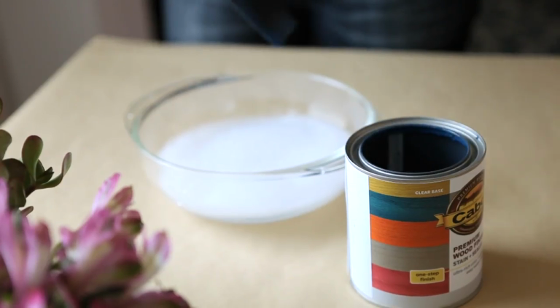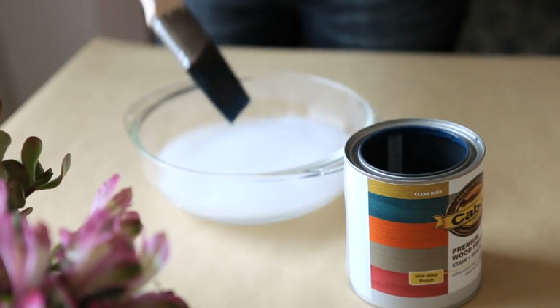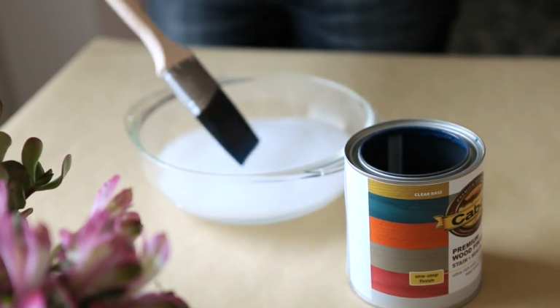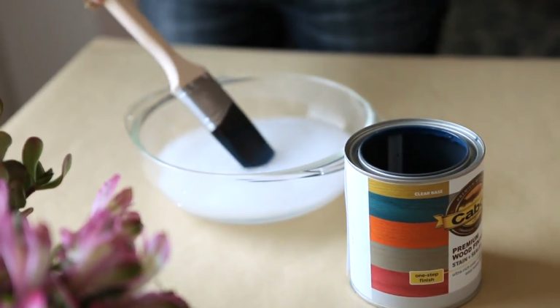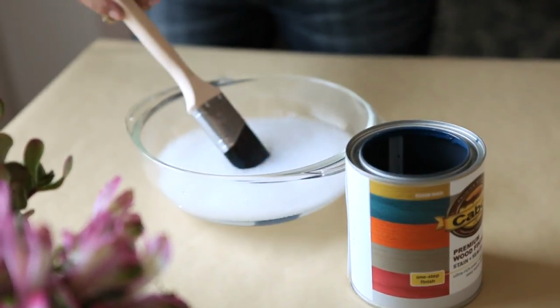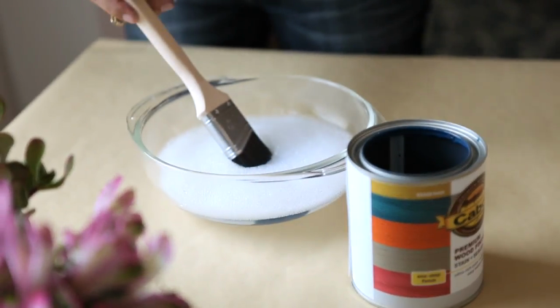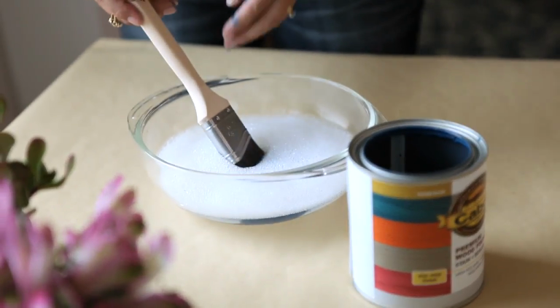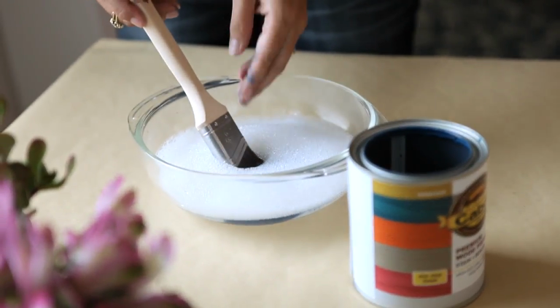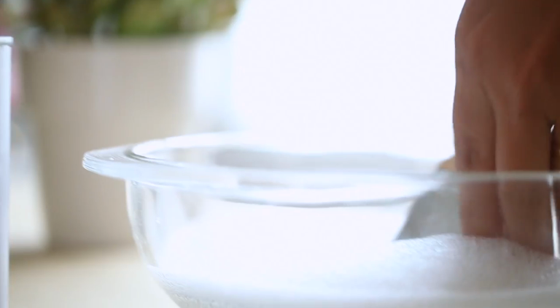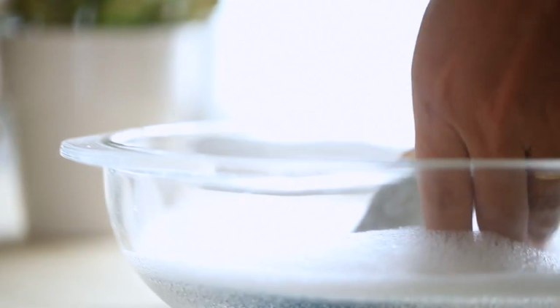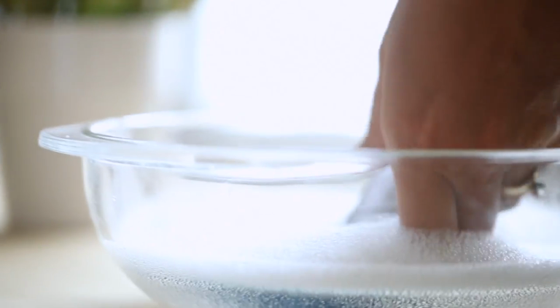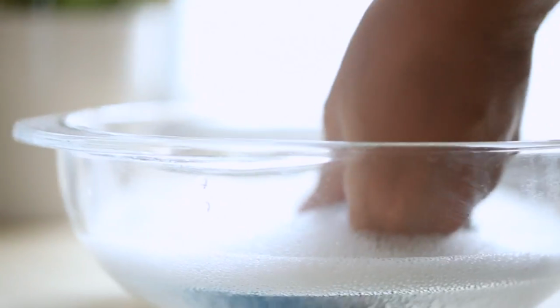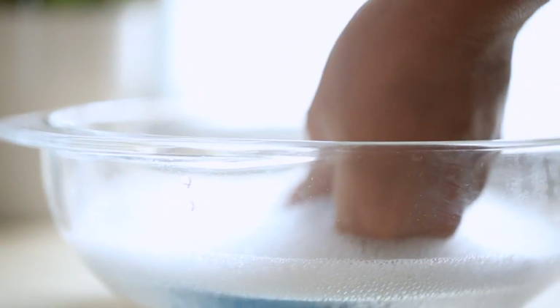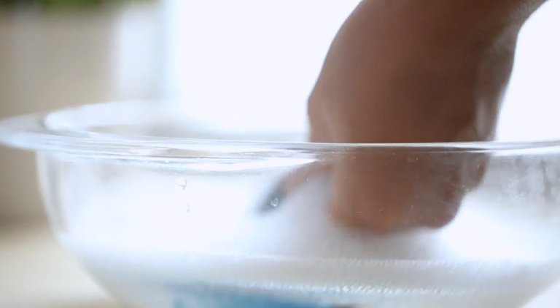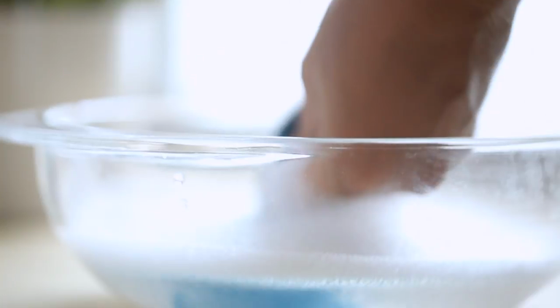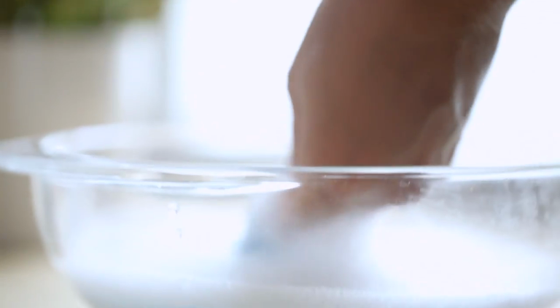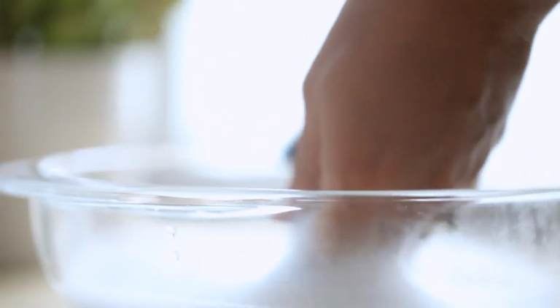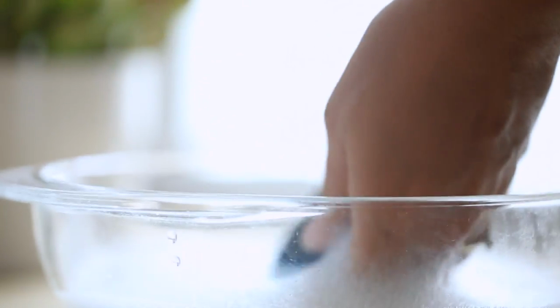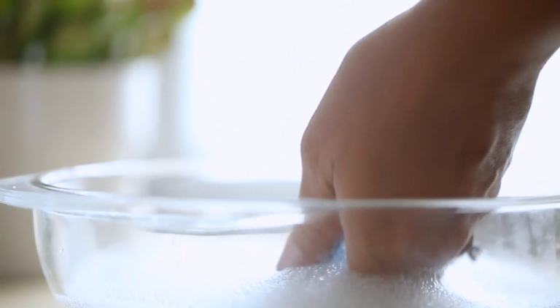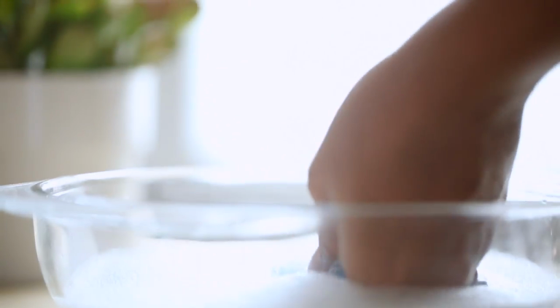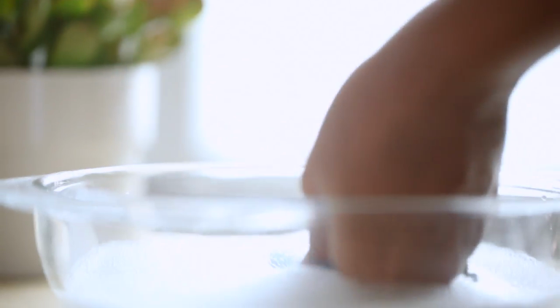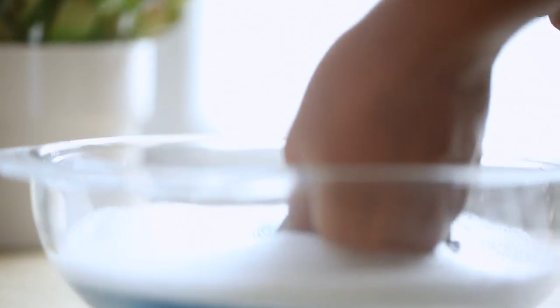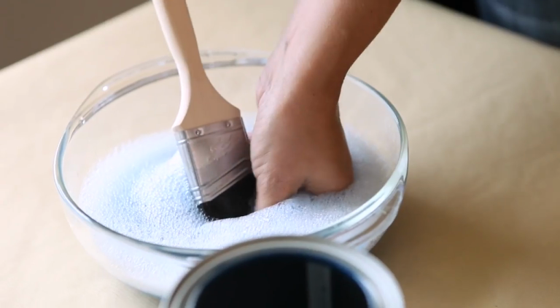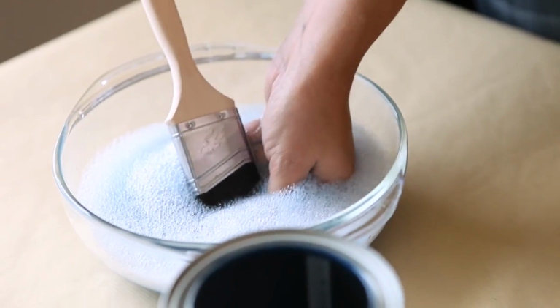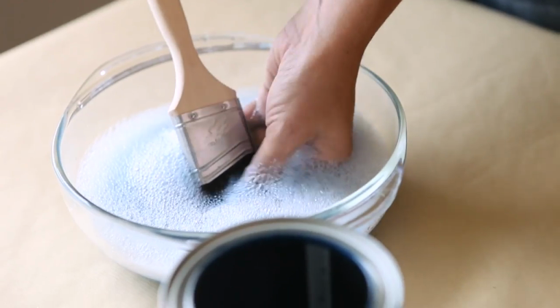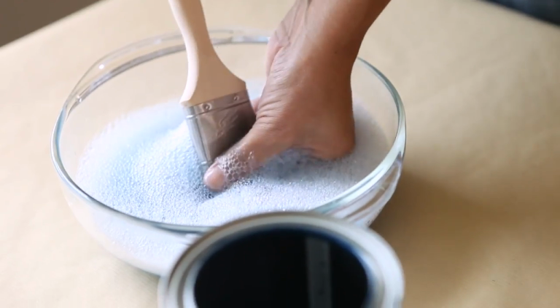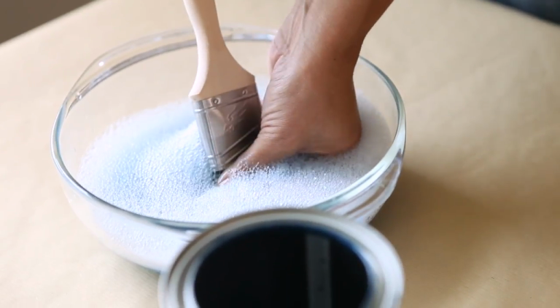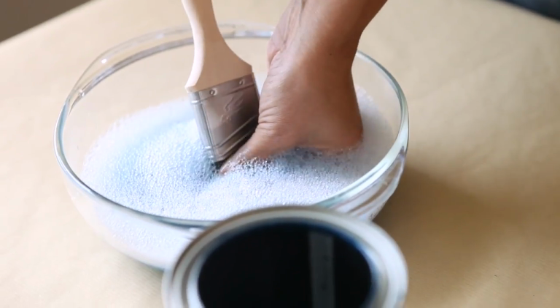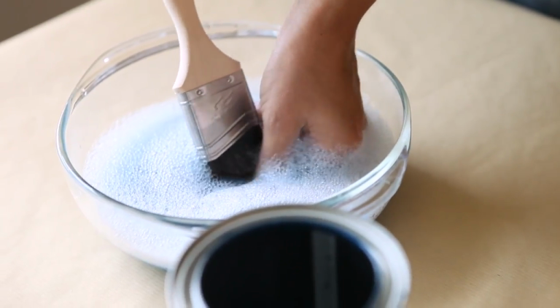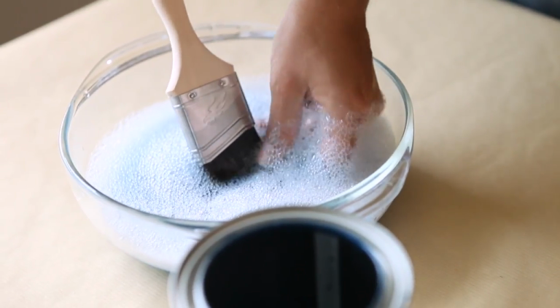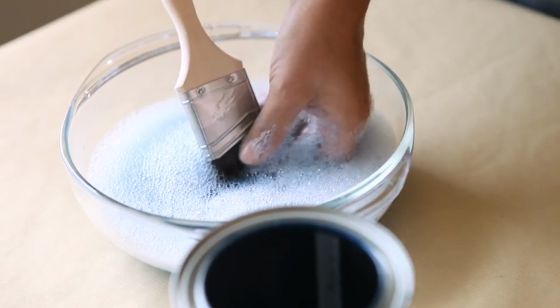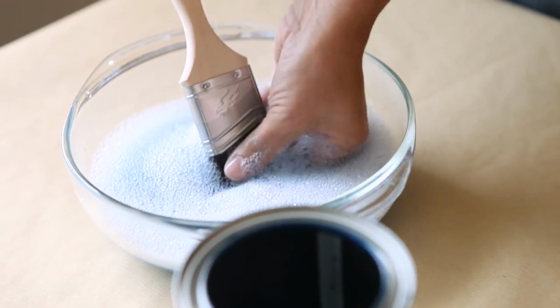Once you're finished, it's time to wash the brushes. It's super easy — it's a water-based product, so you can actually just use water.